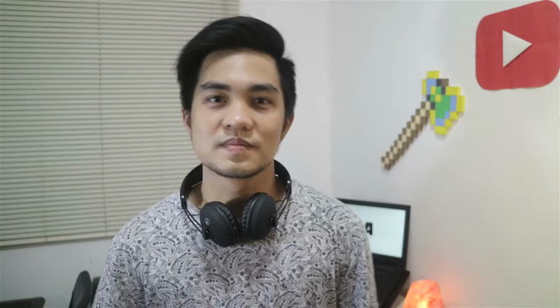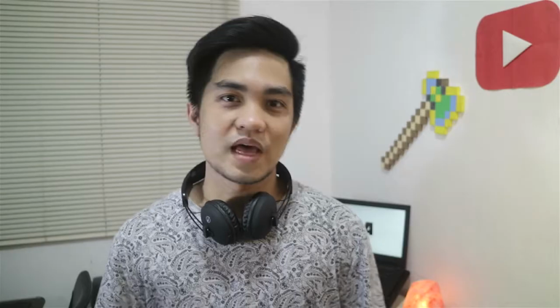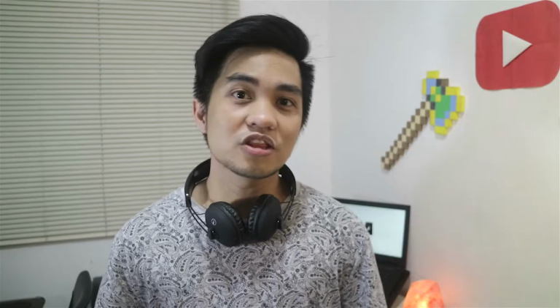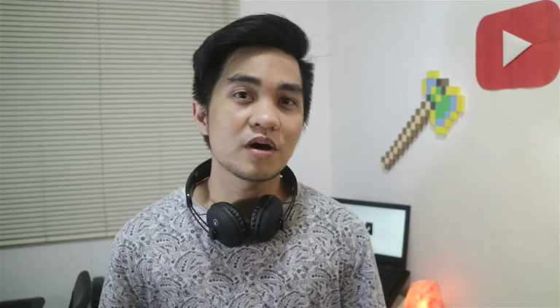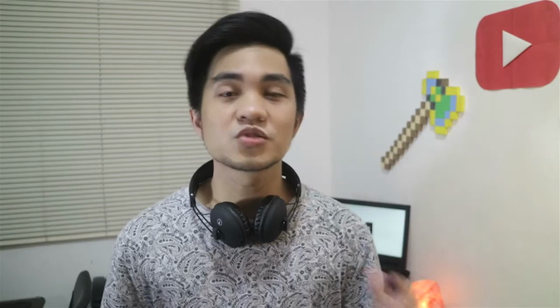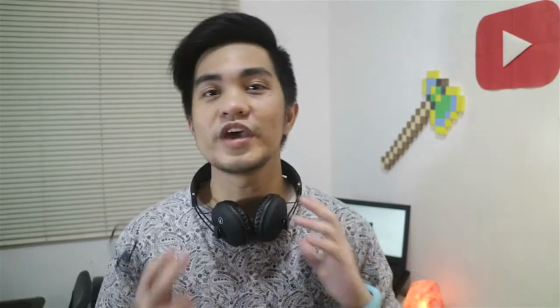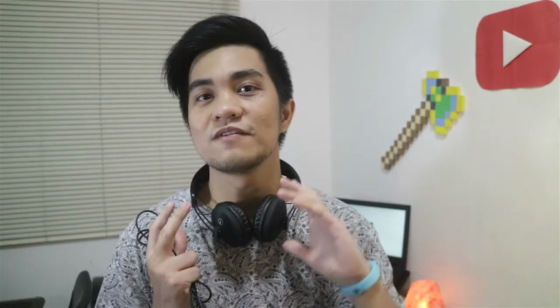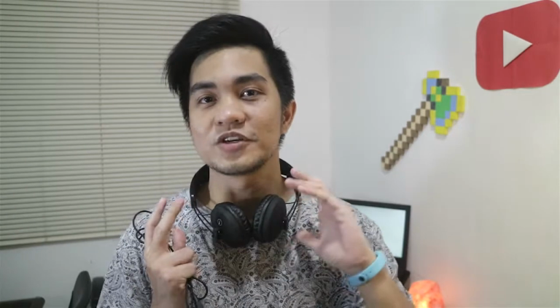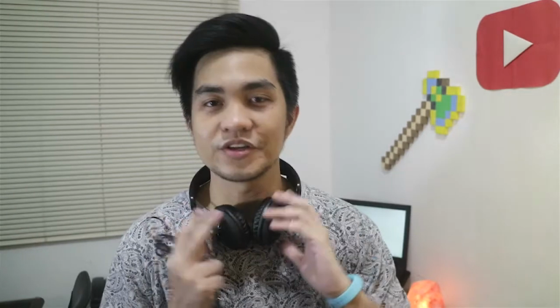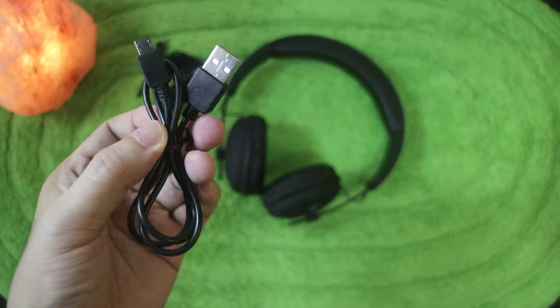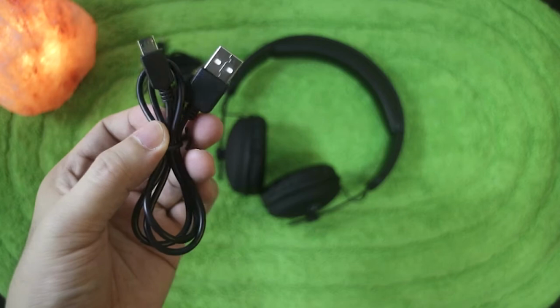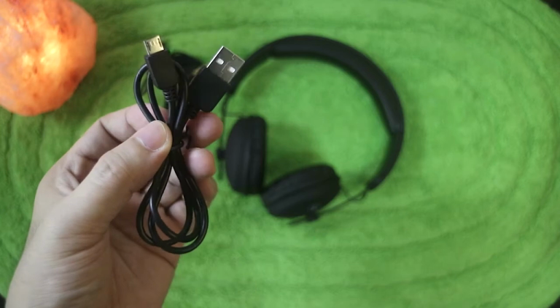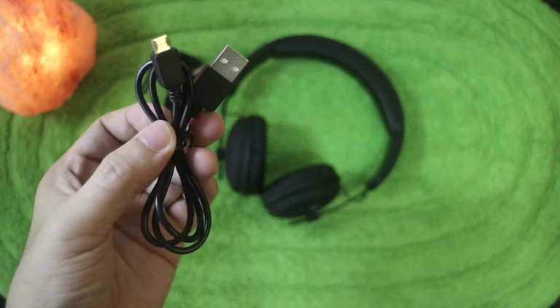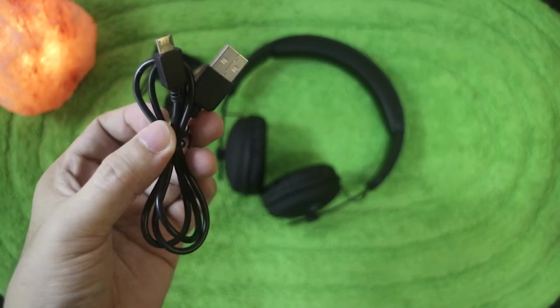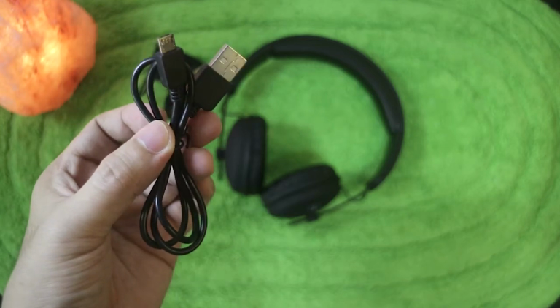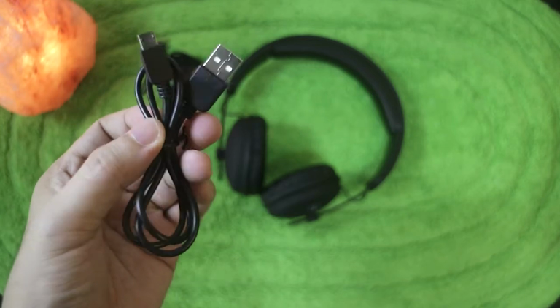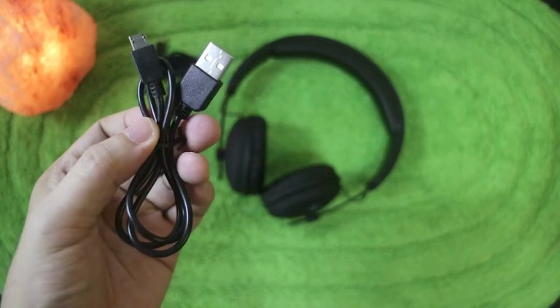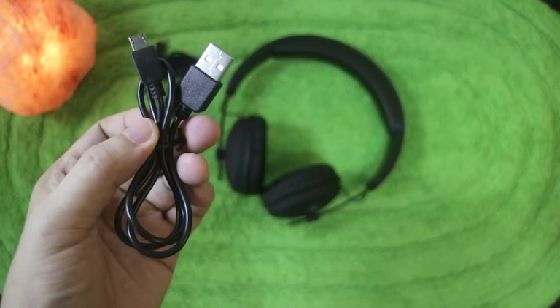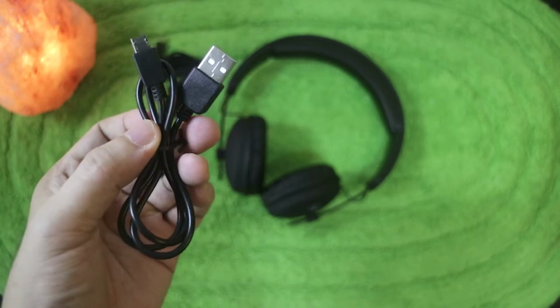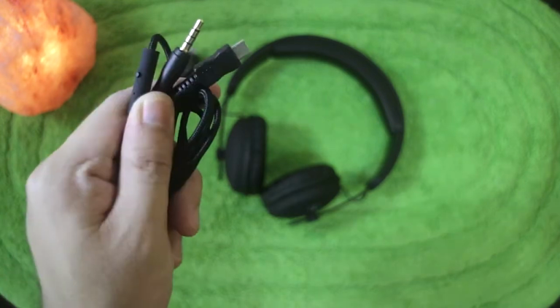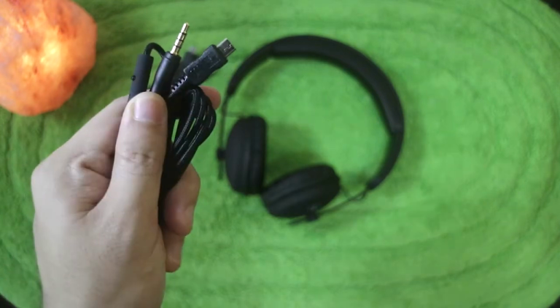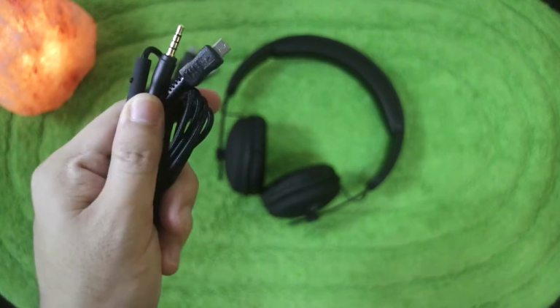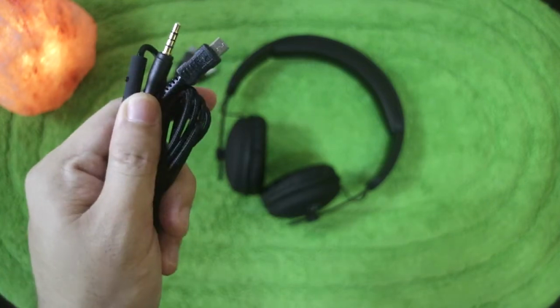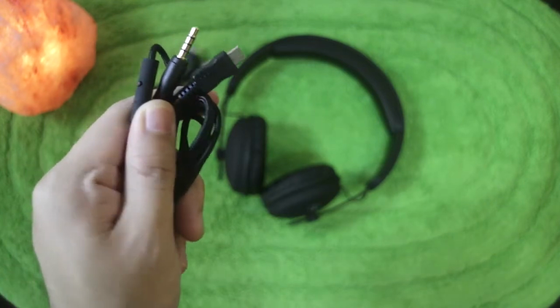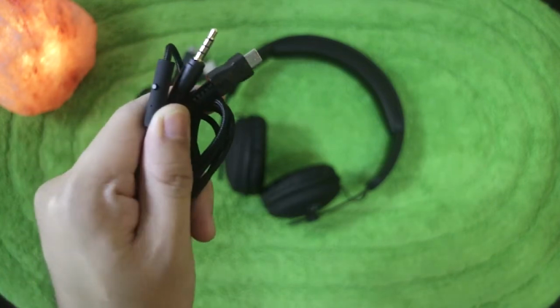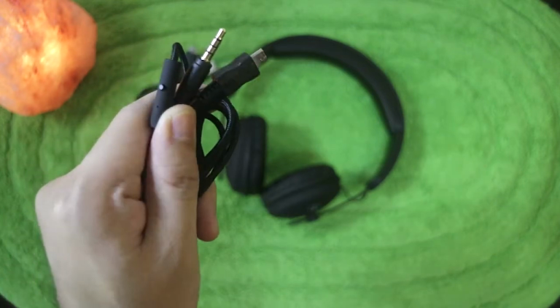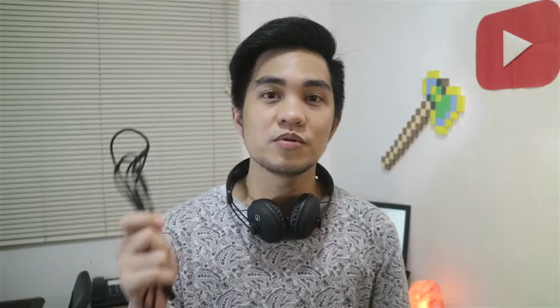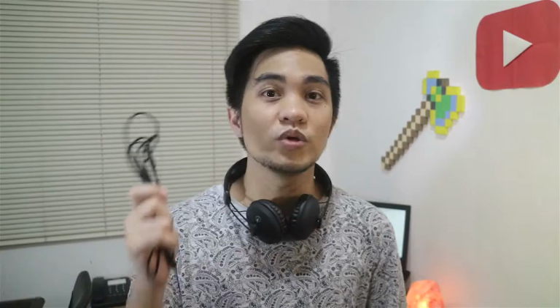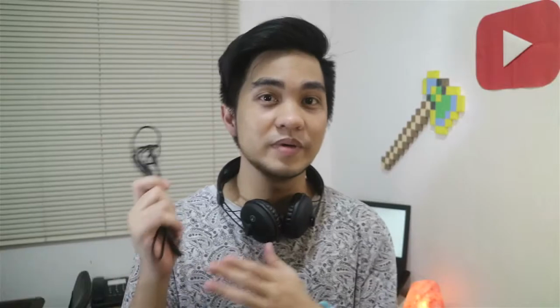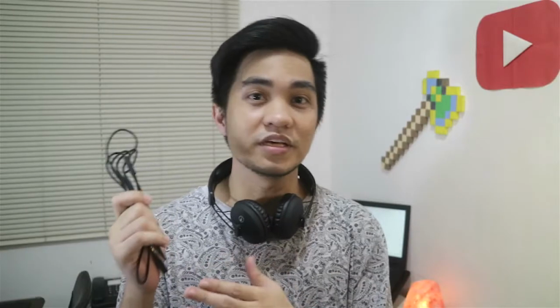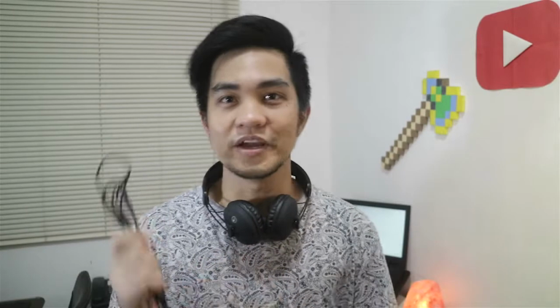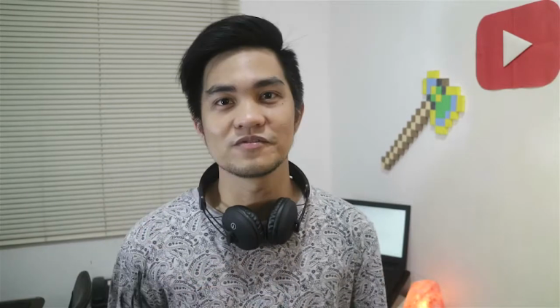Out of the box, we have our stereo headphones, a charging cable, and our detachable cable with built-in microphone.